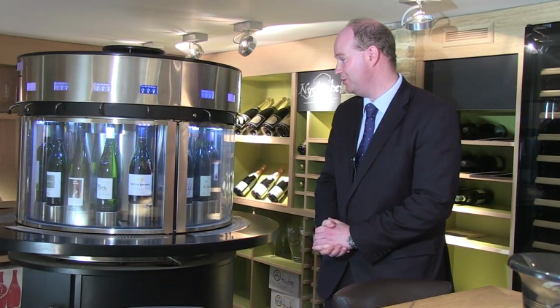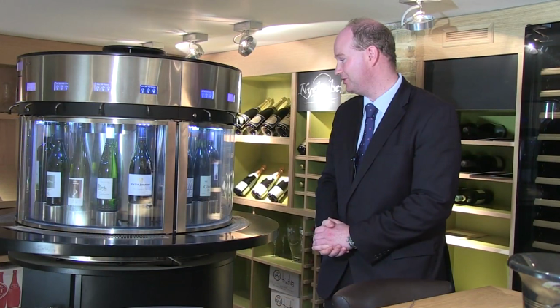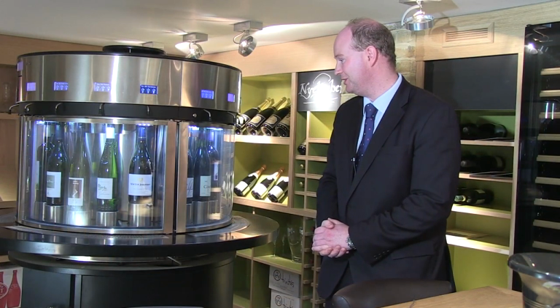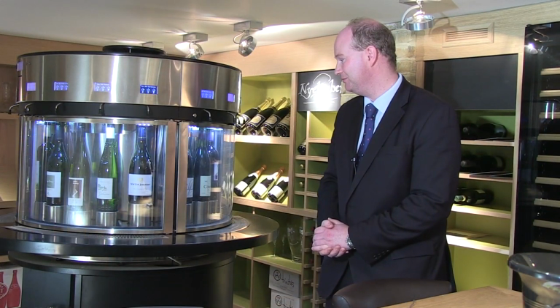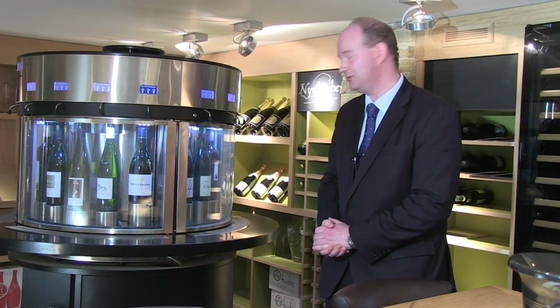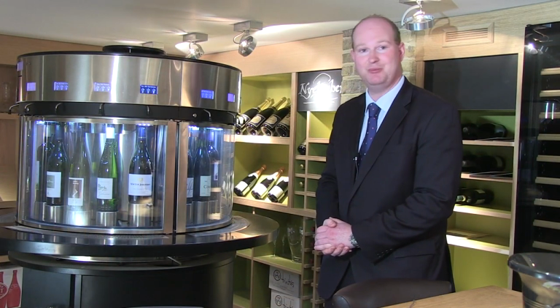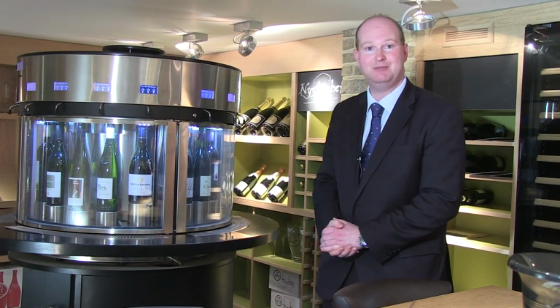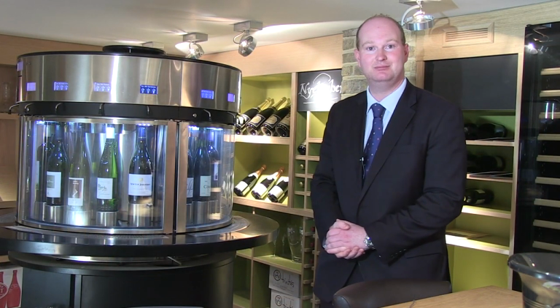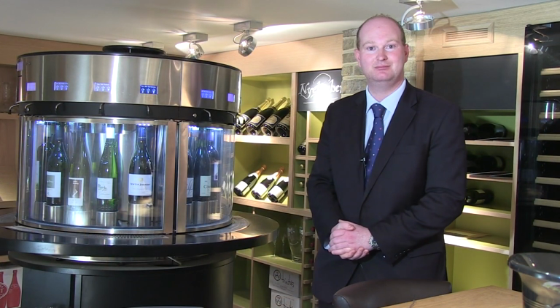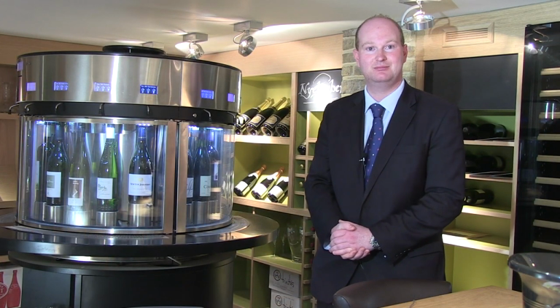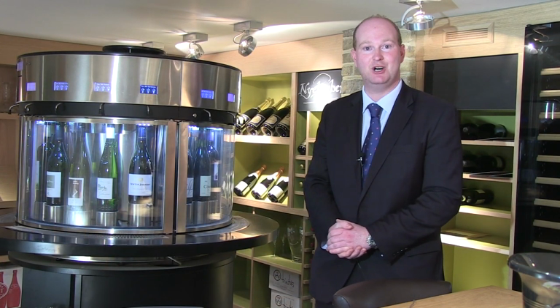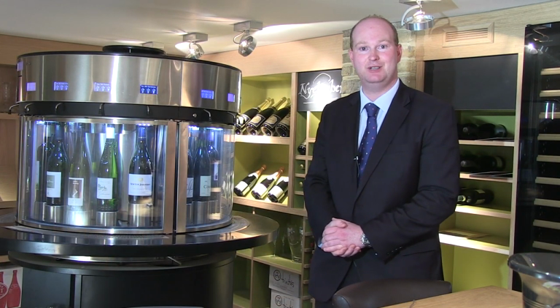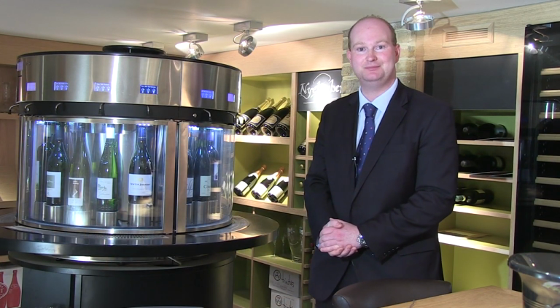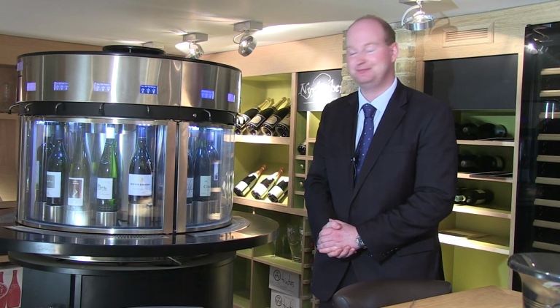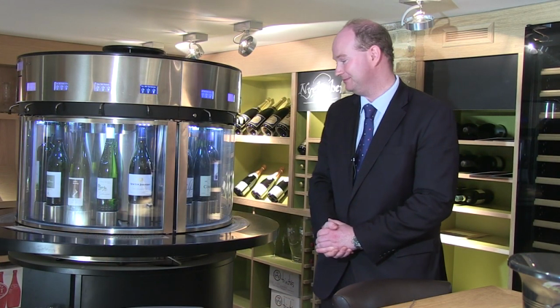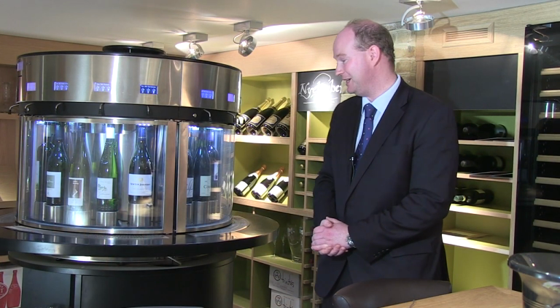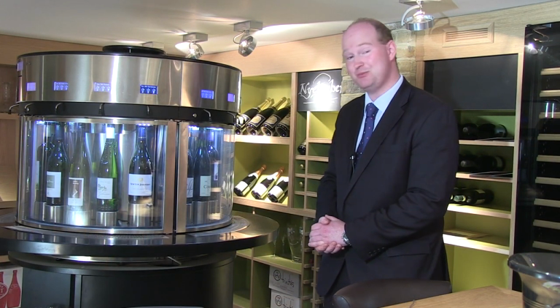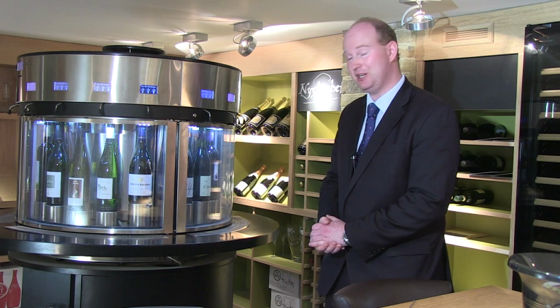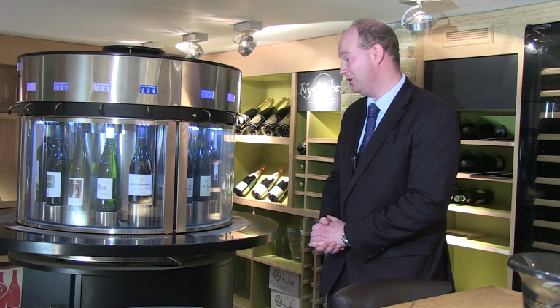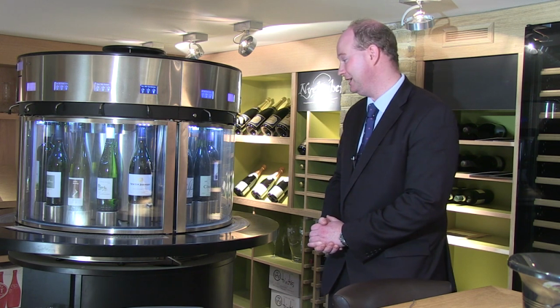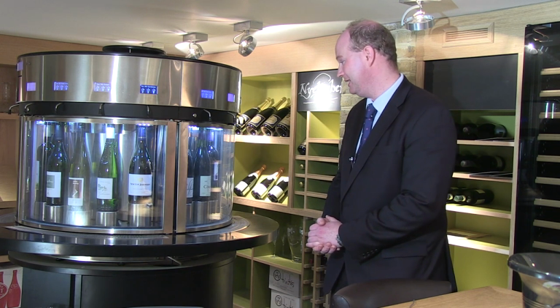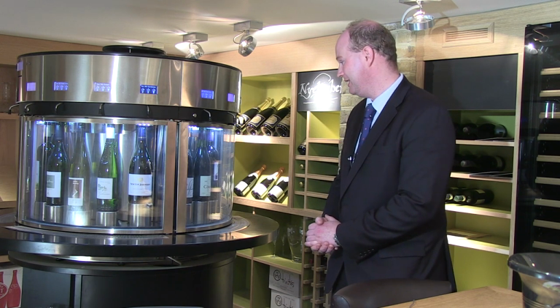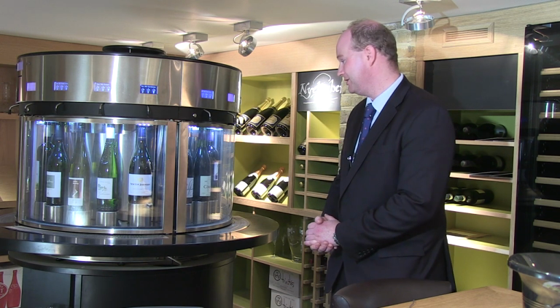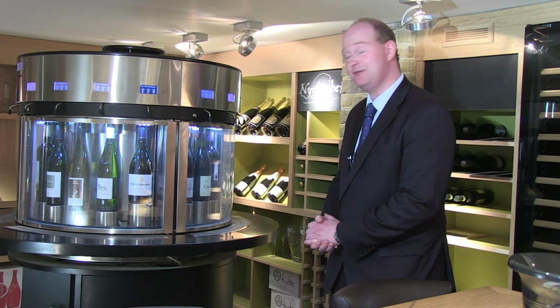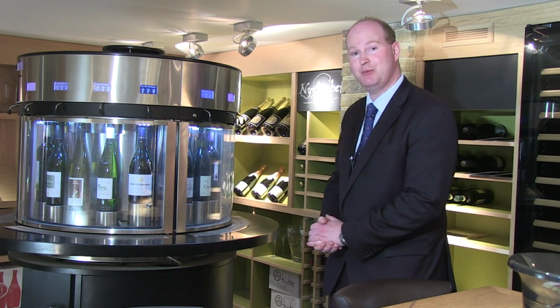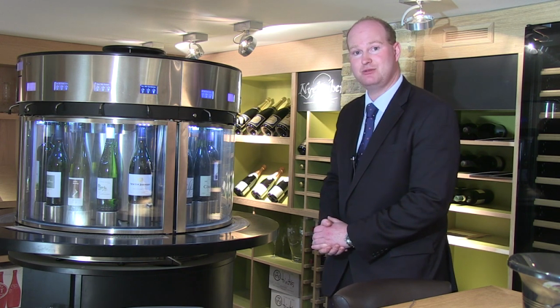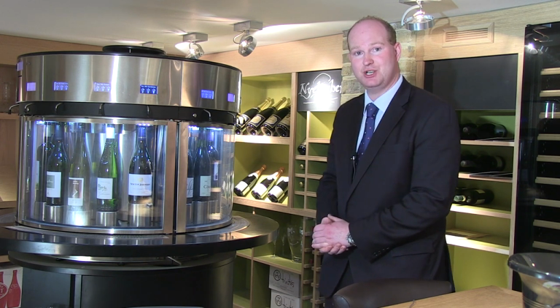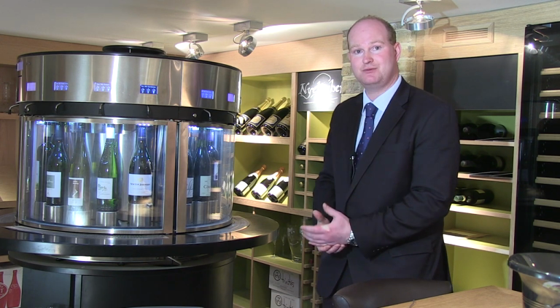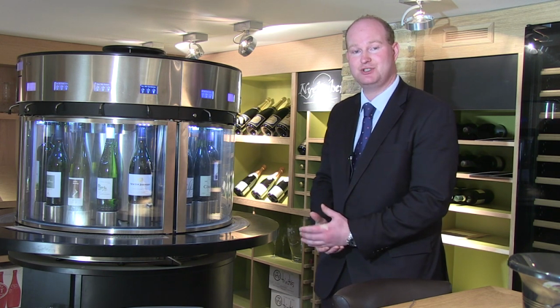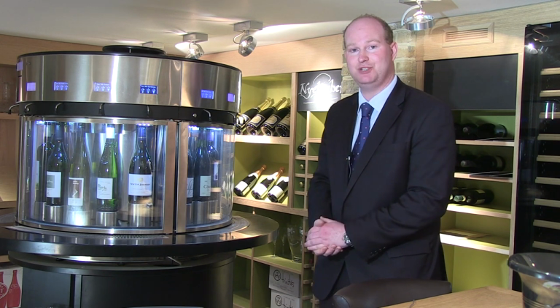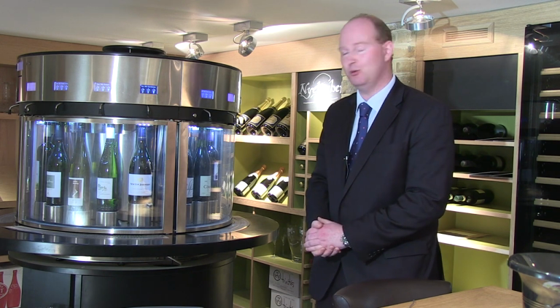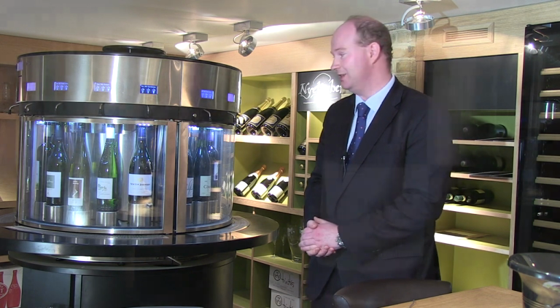Because of the gases, unfortunately nothing sparkling can go into the machine — so no Prosecco, Champagne, Cava, or English sparkling wine. It's very much just for still table wines.